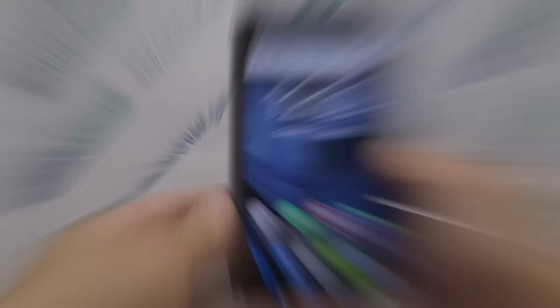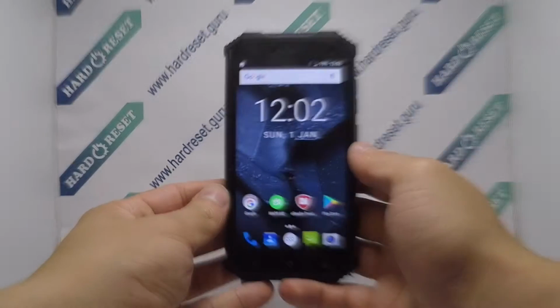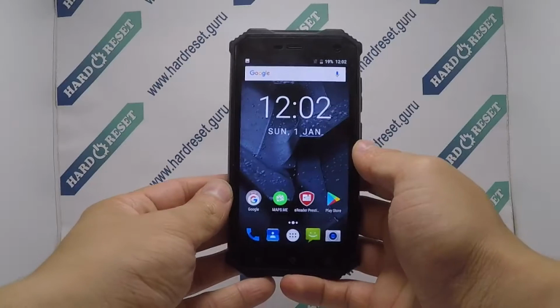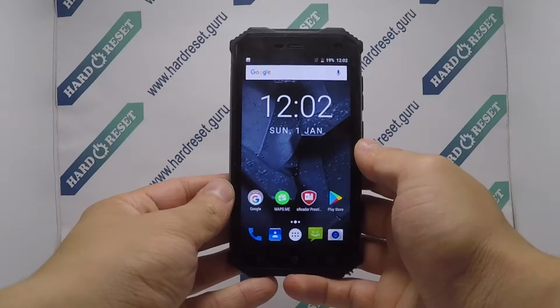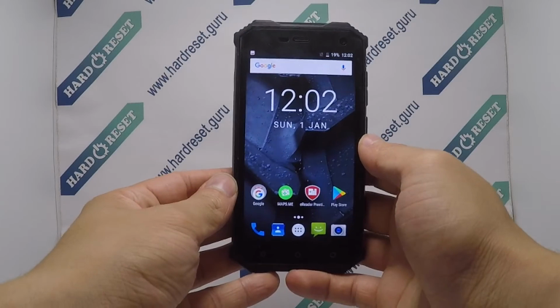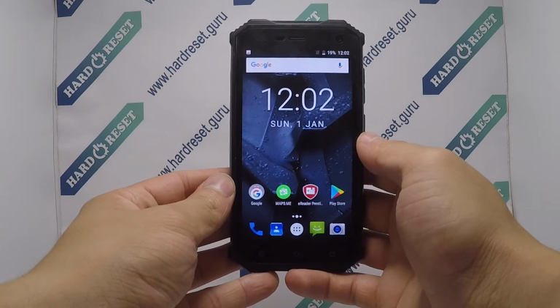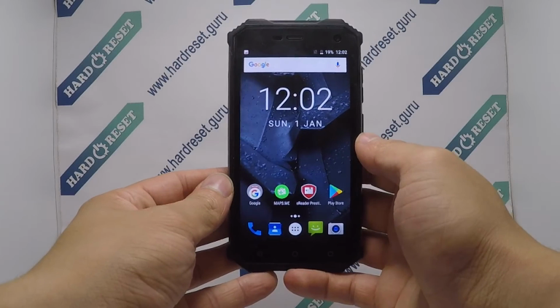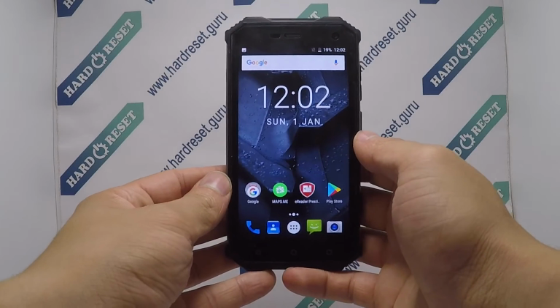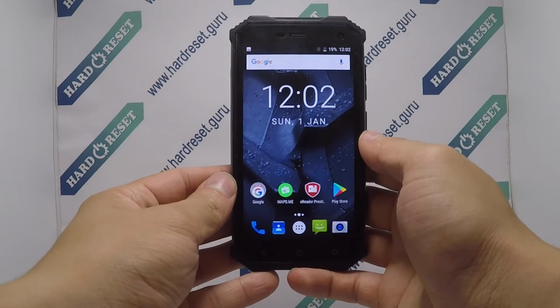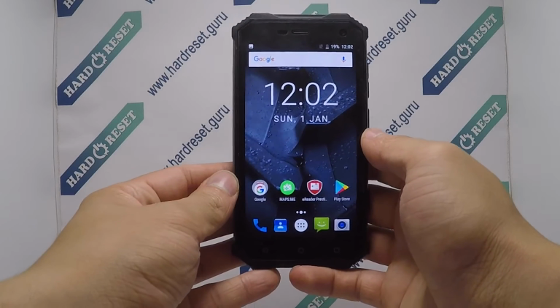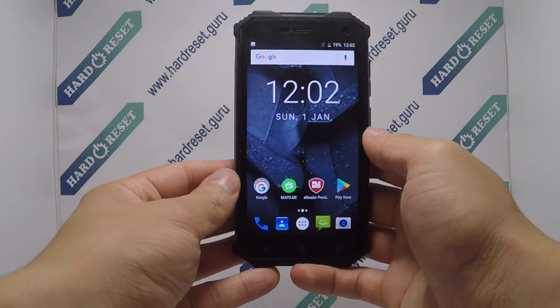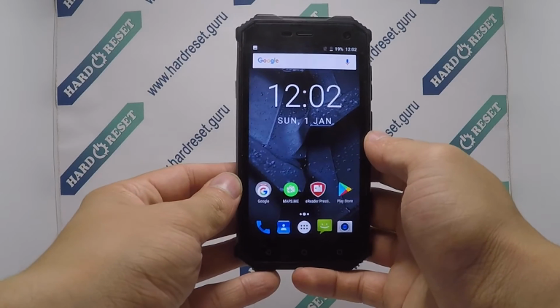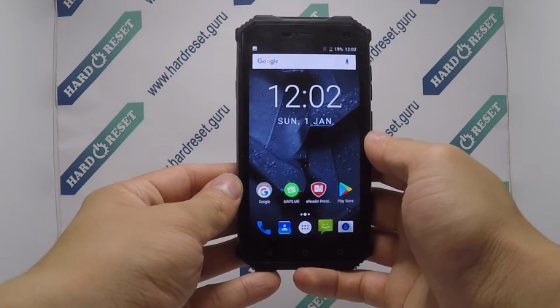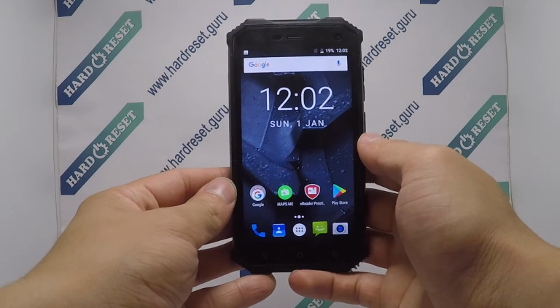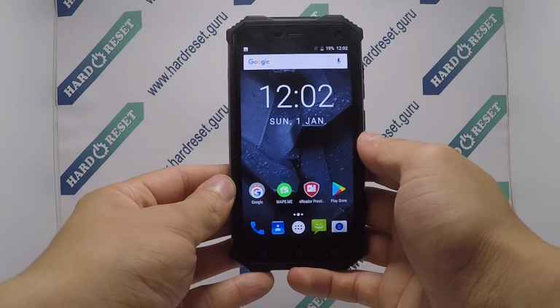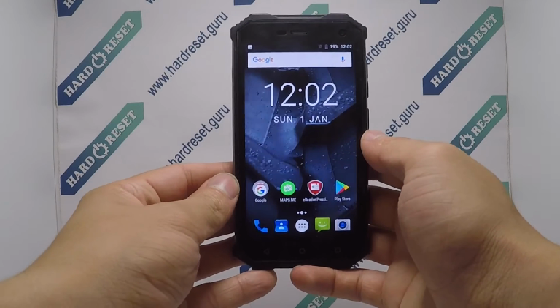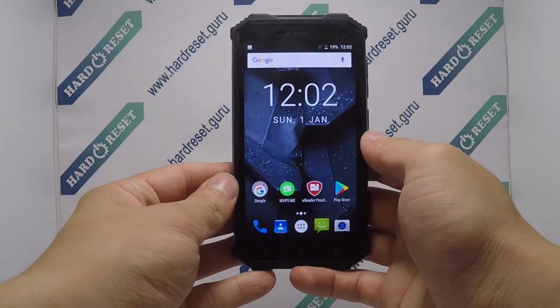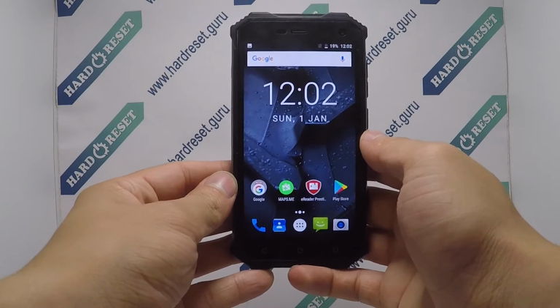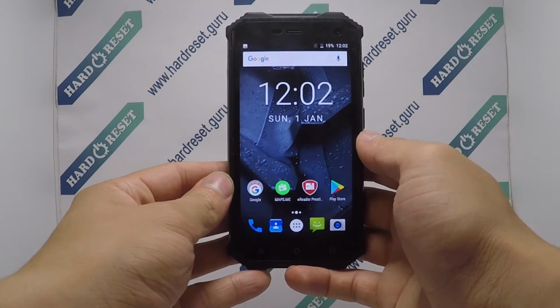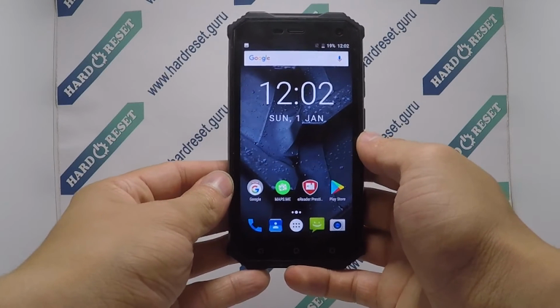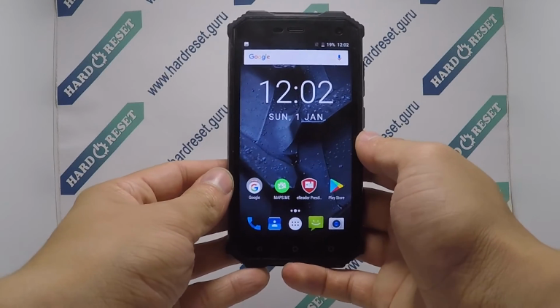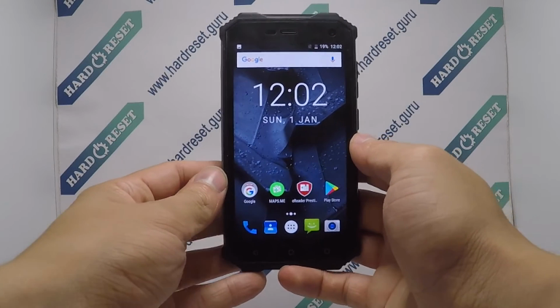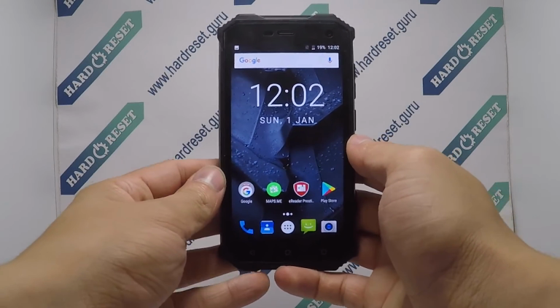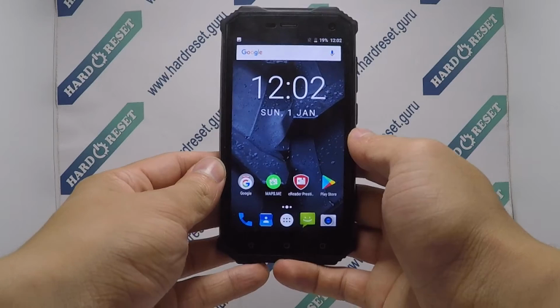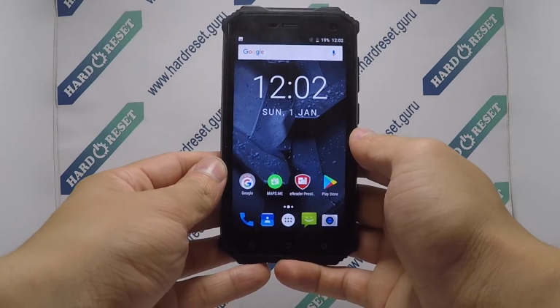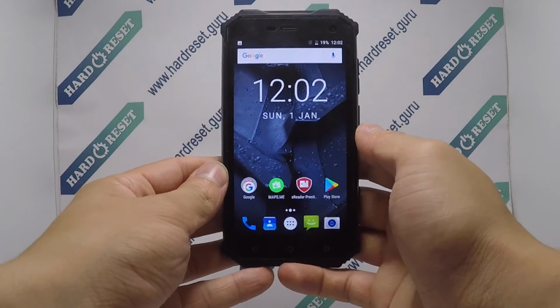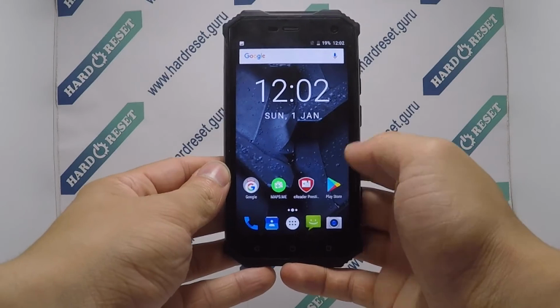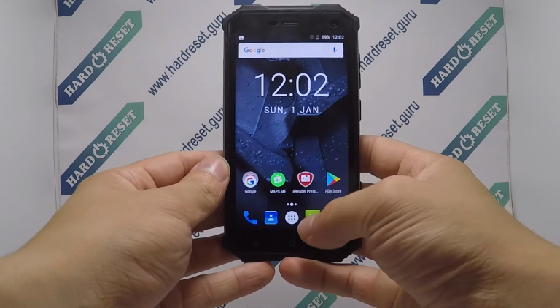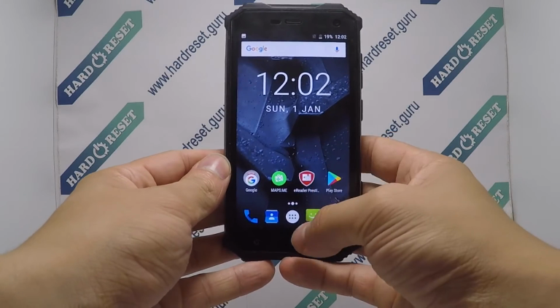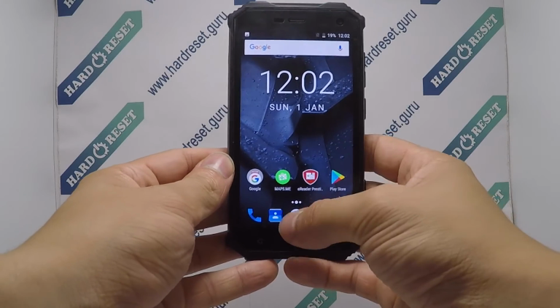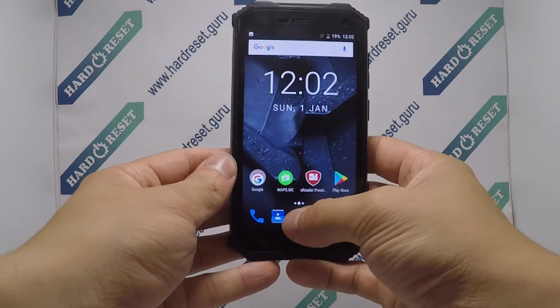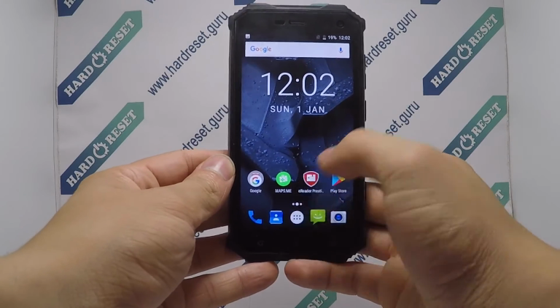Hello, I show you a how-to factory restore manual on Prestigio Mule G7.